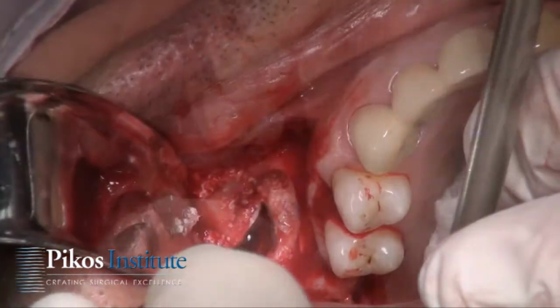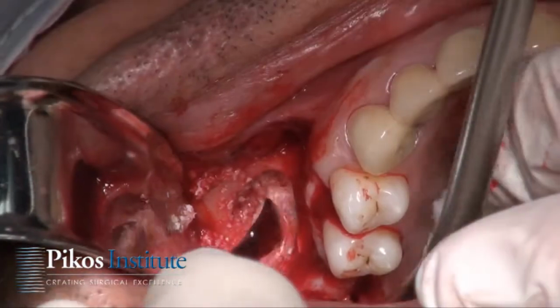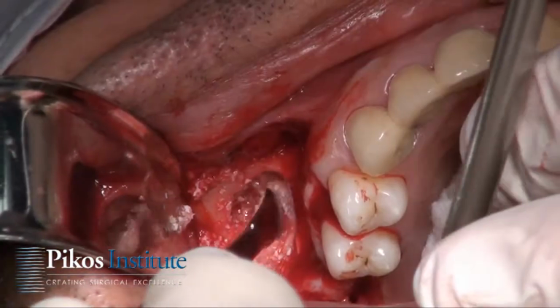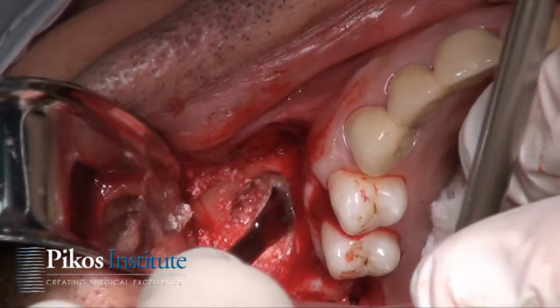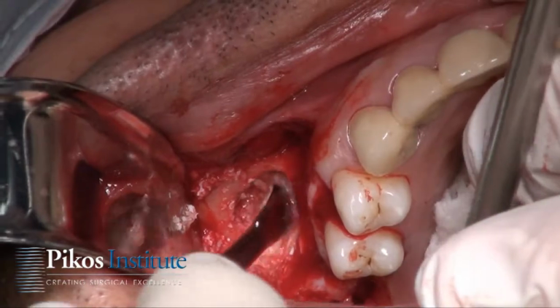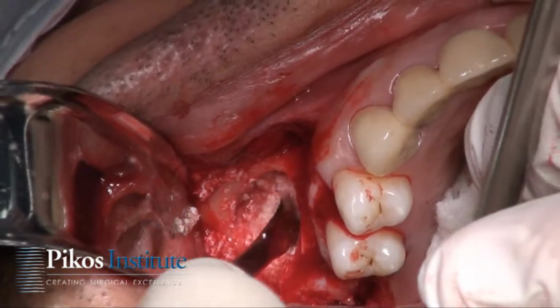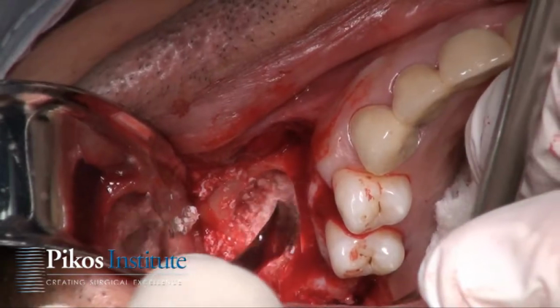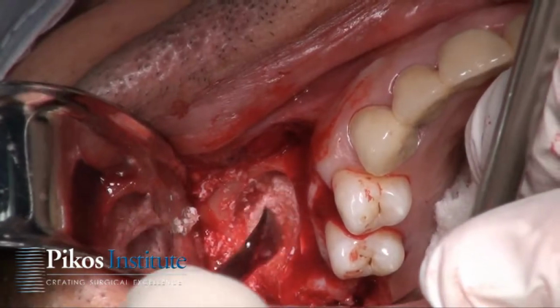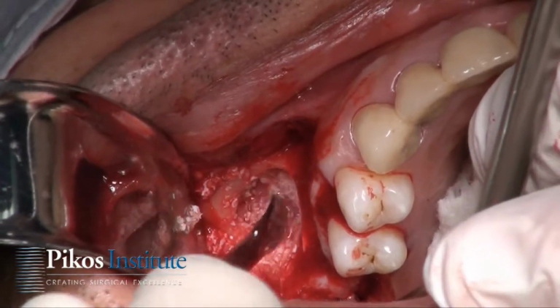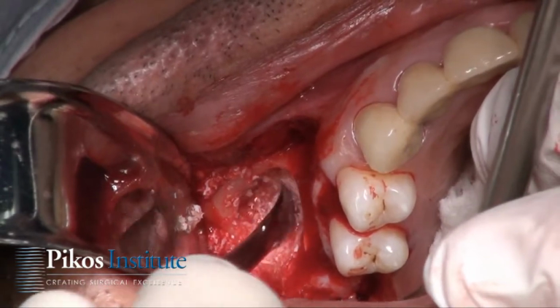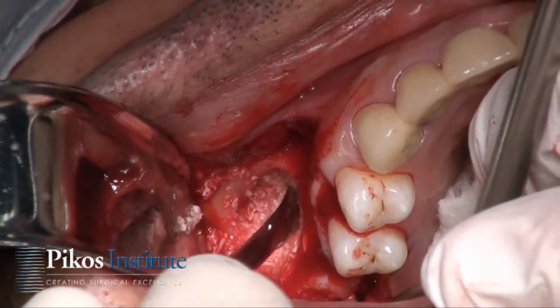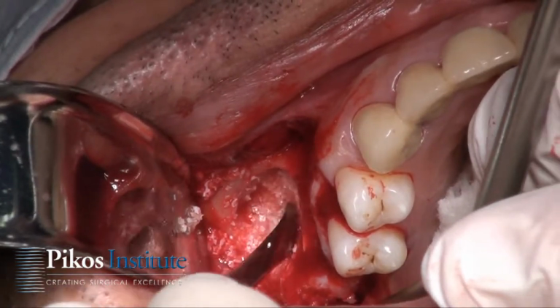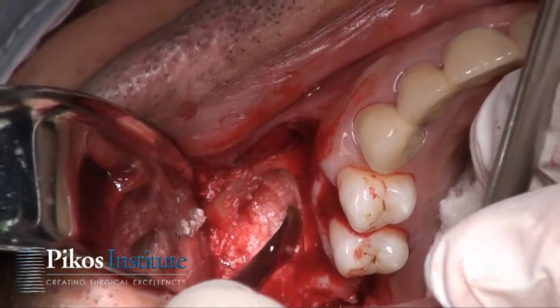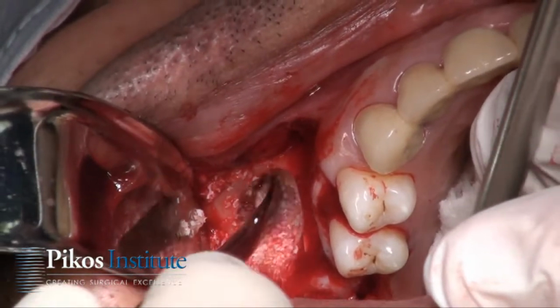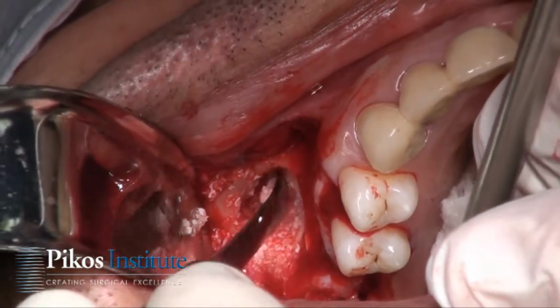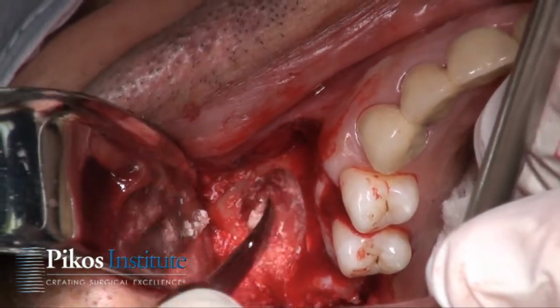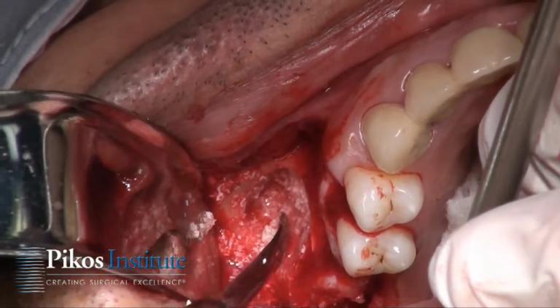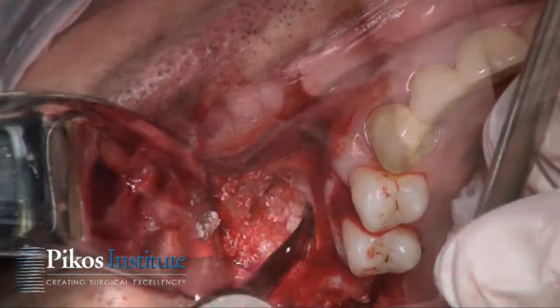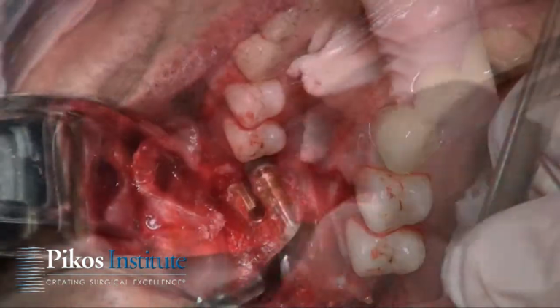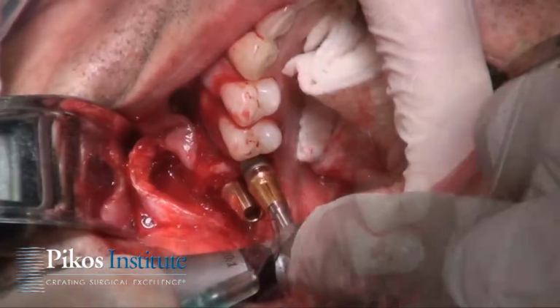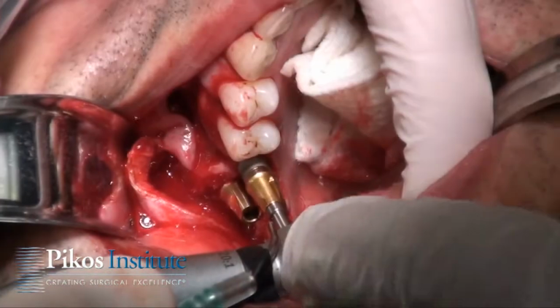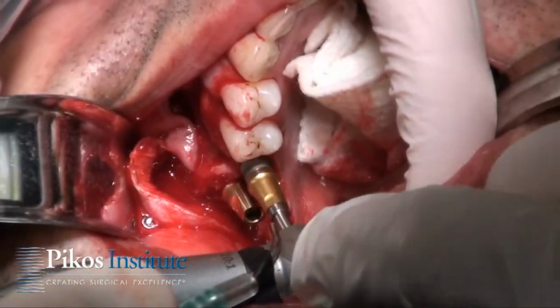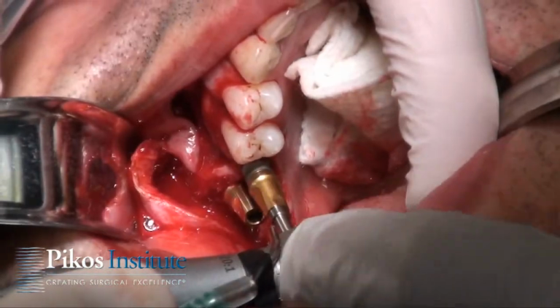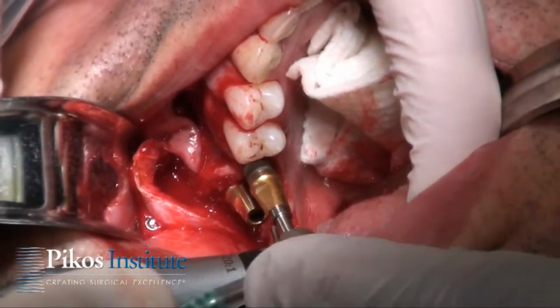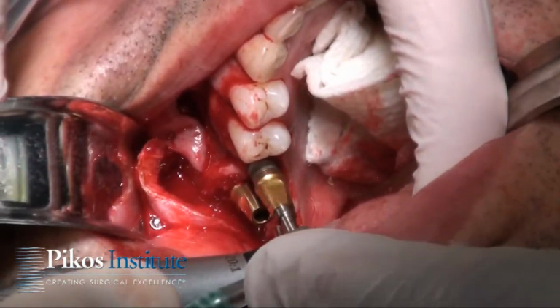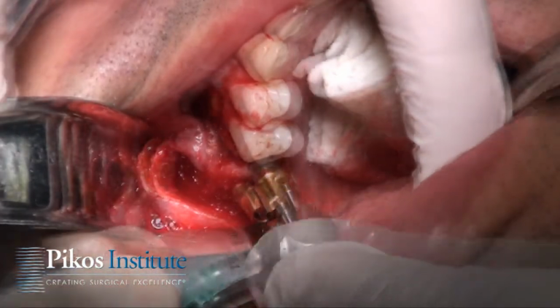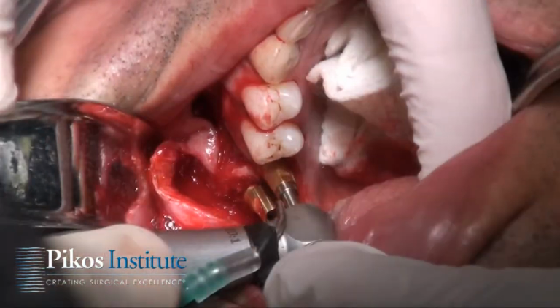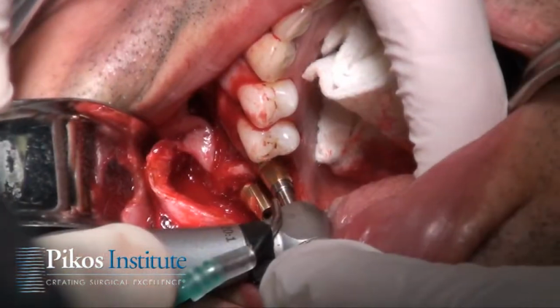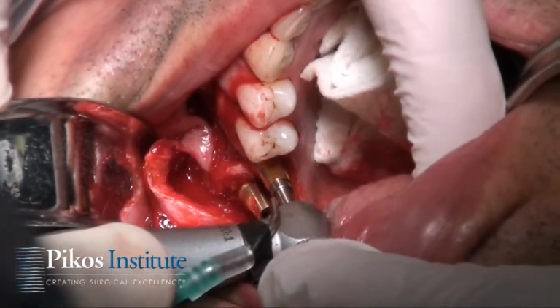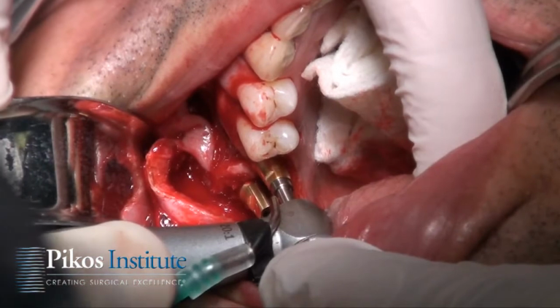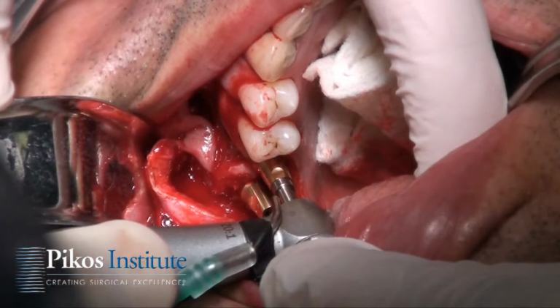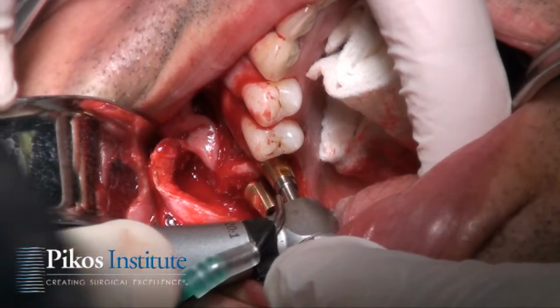At this point we're going to place our implants and then we'll re-graft. So we're going to place our two implants at this point.